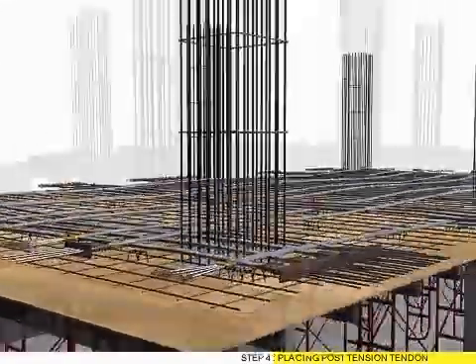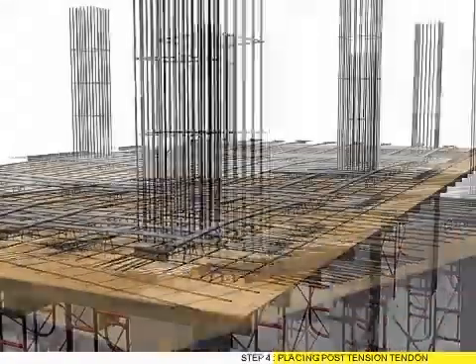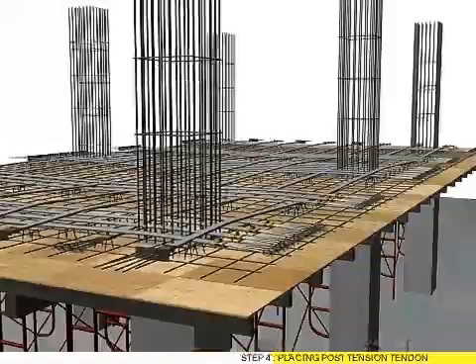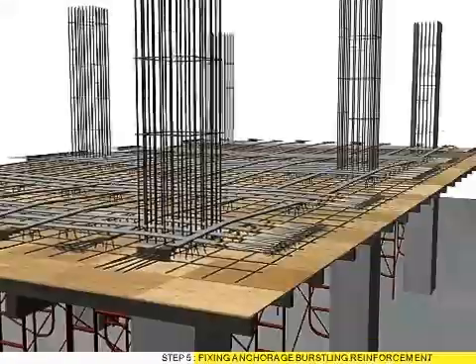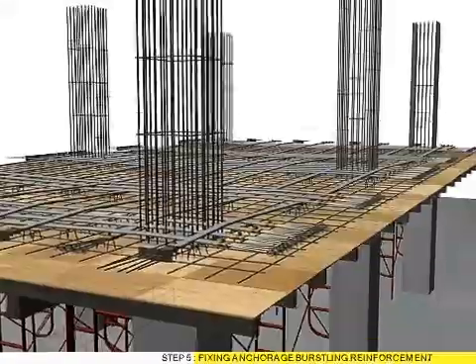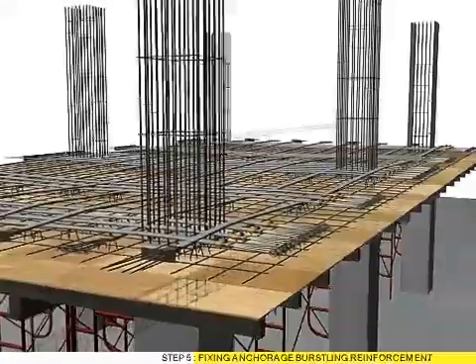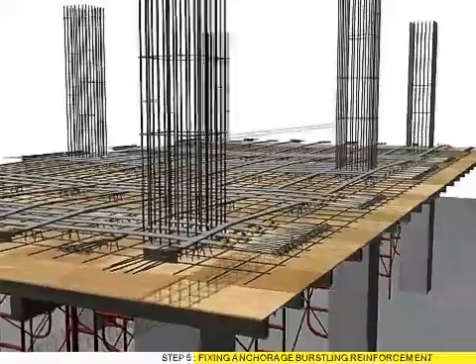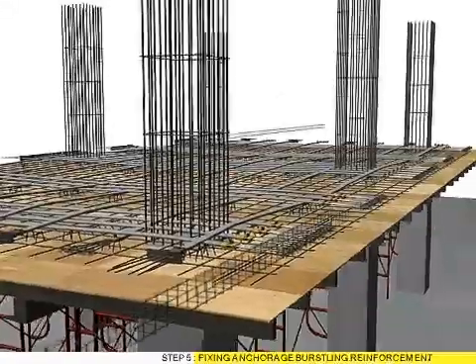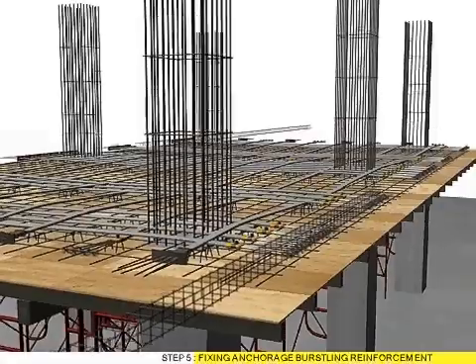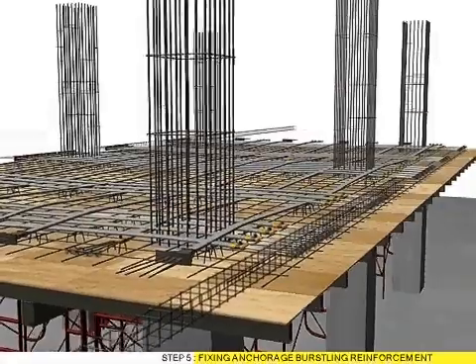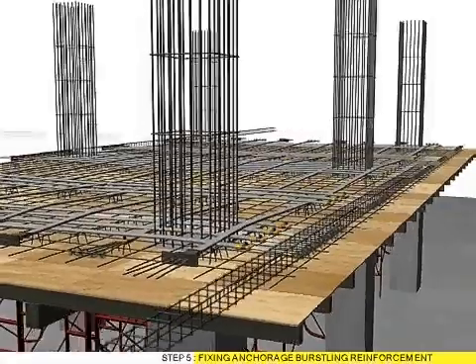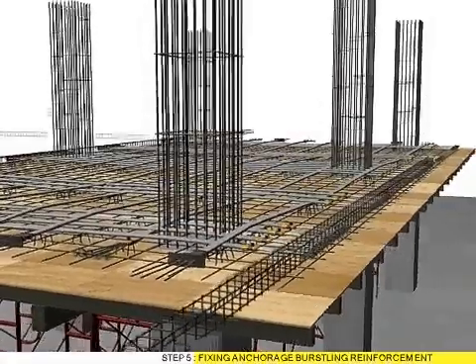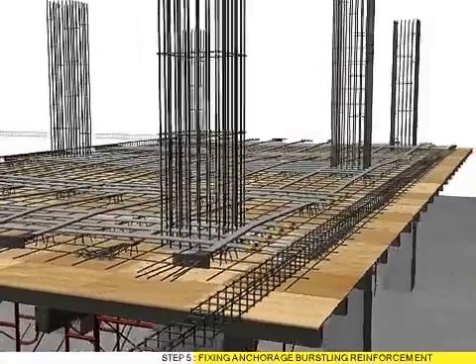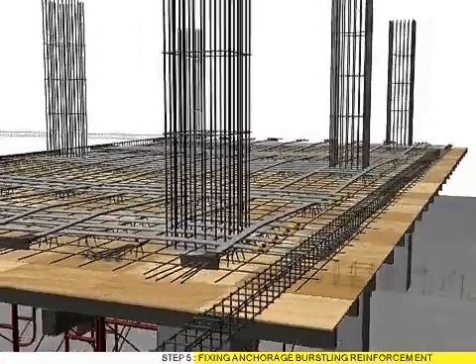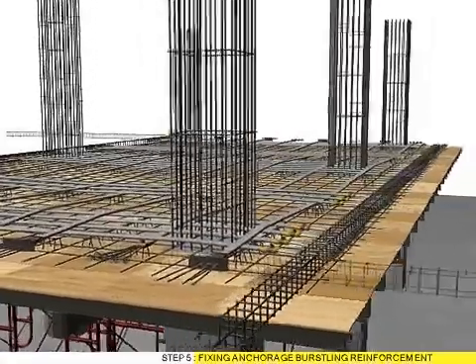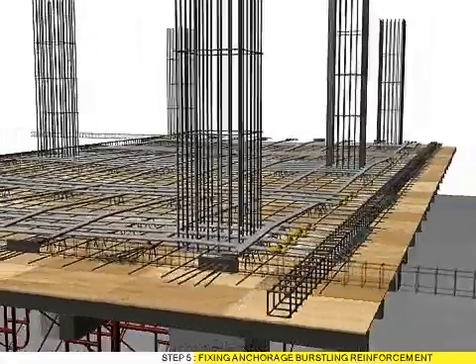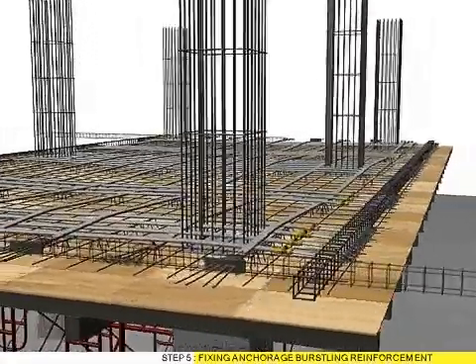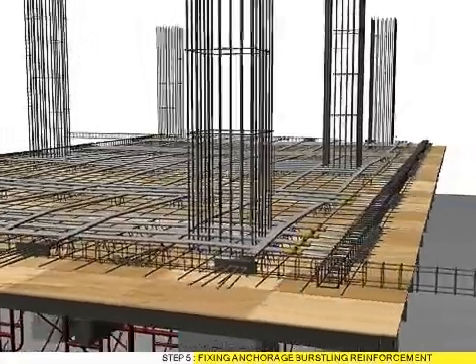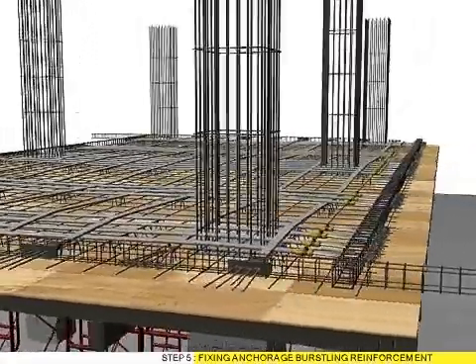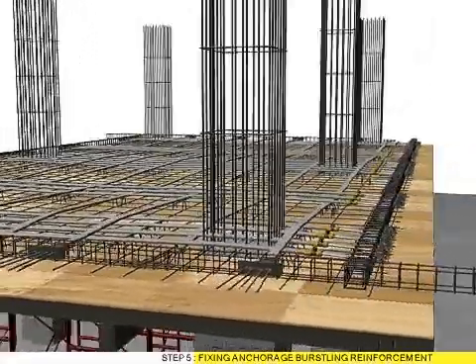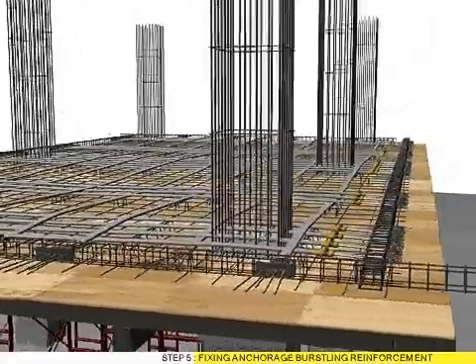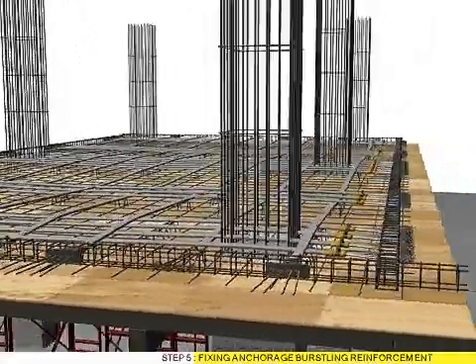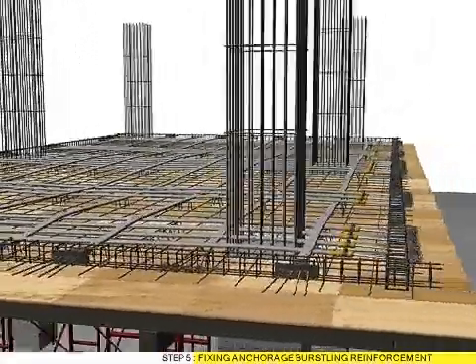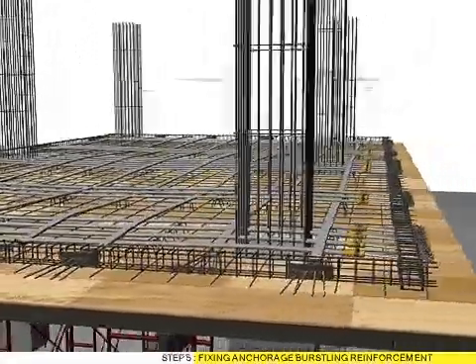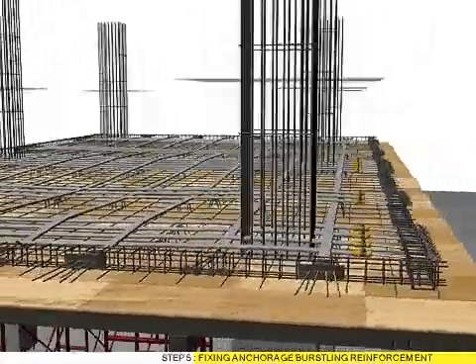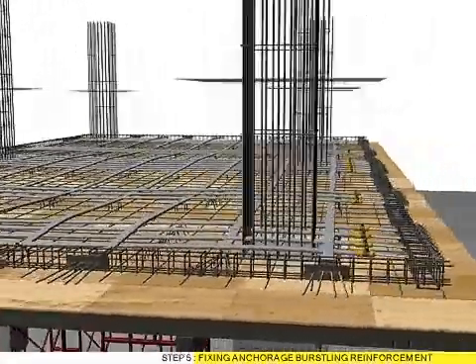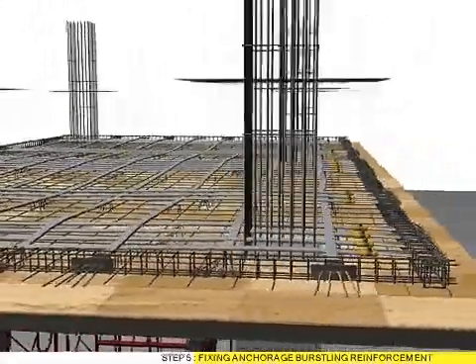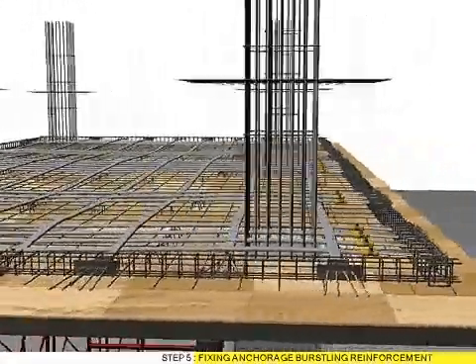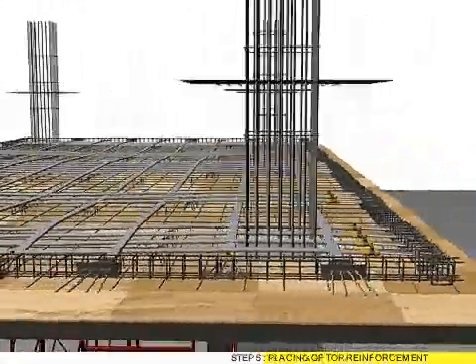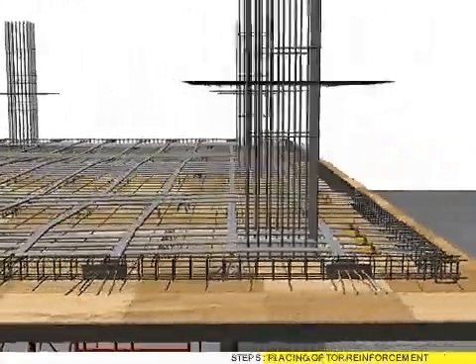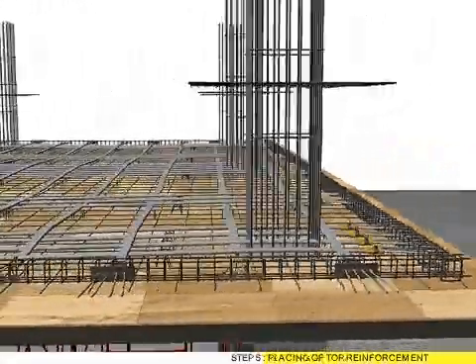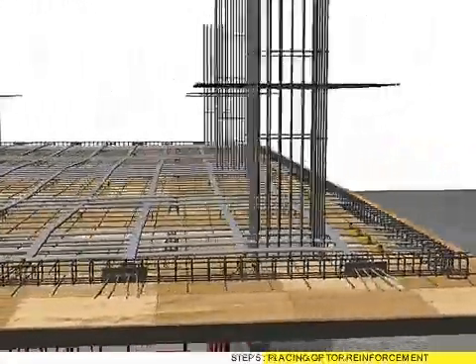Step 5: Fixing anchorage bursting reinforcement. Step 6: Placing of top reinforcement.